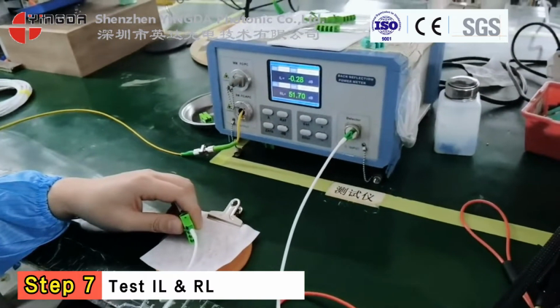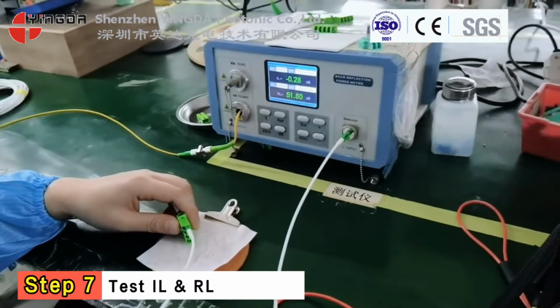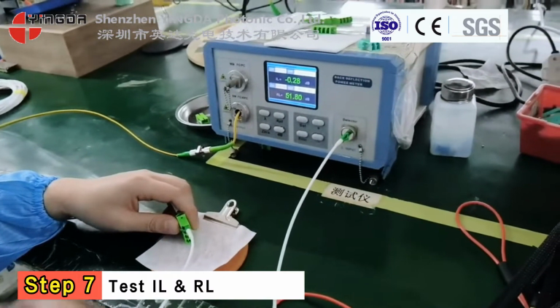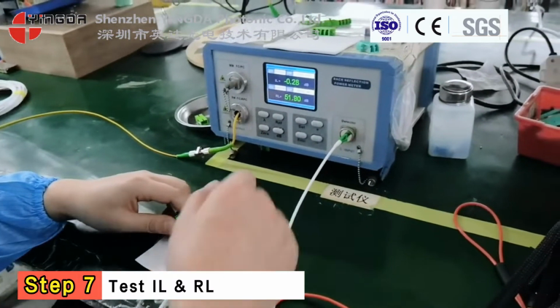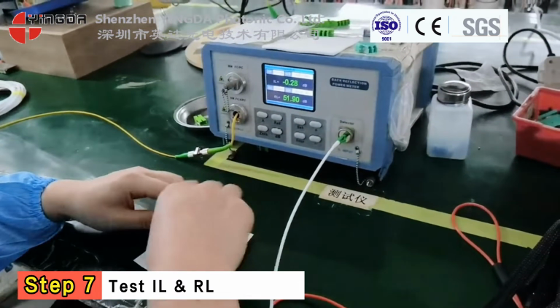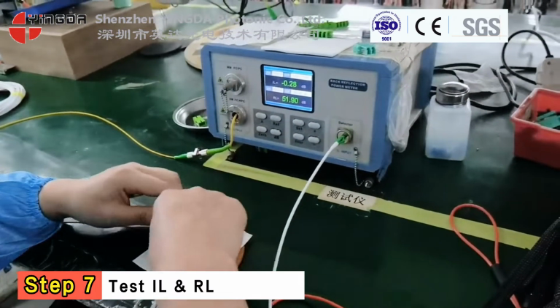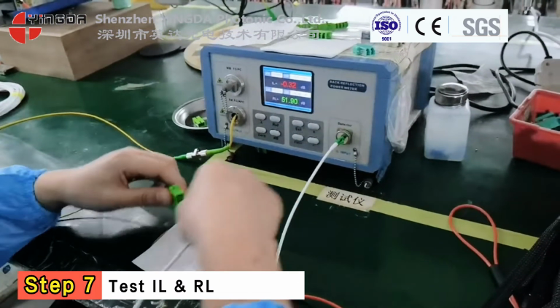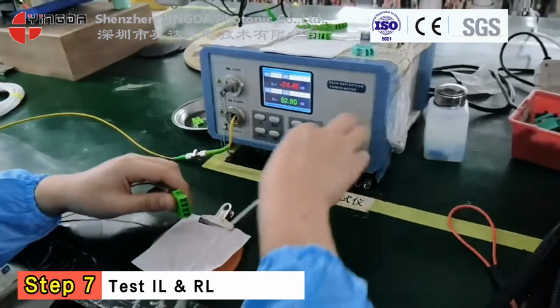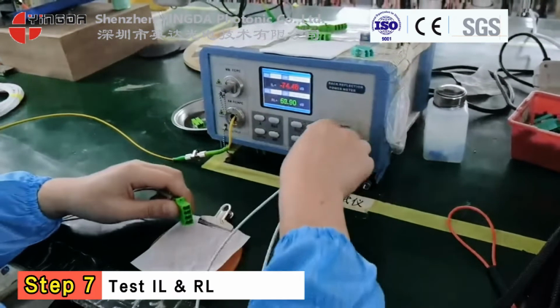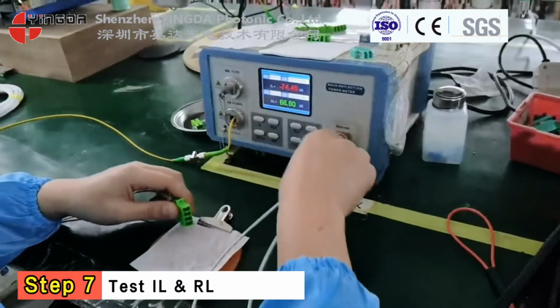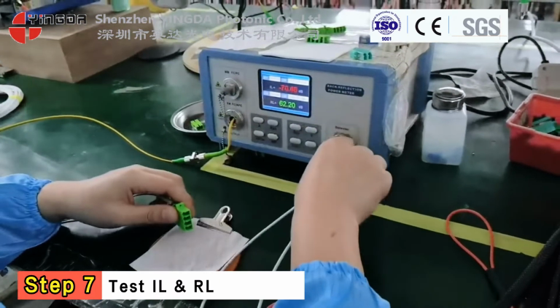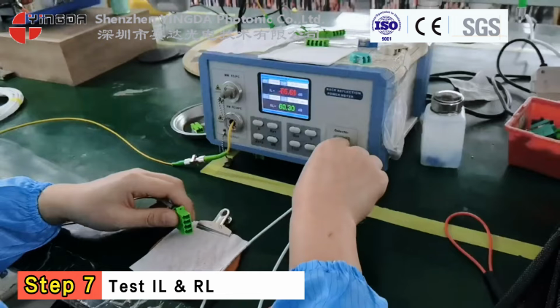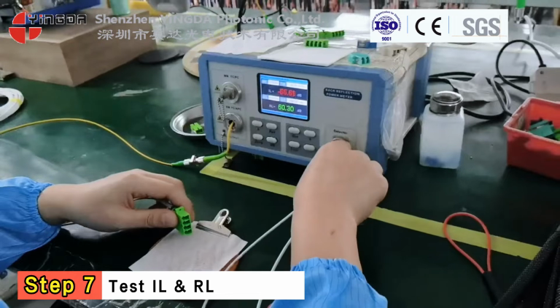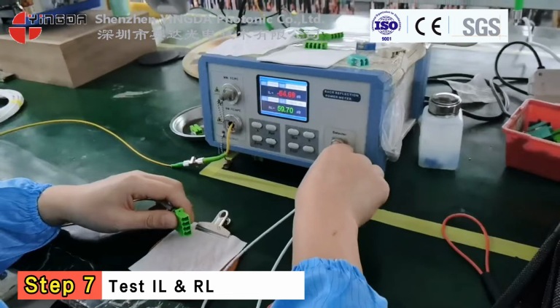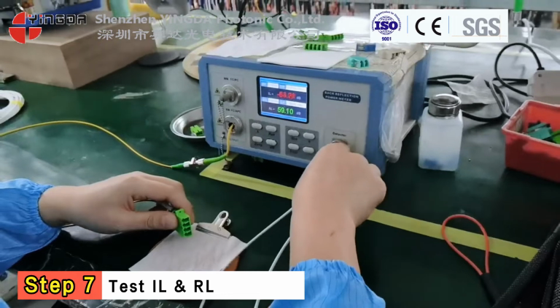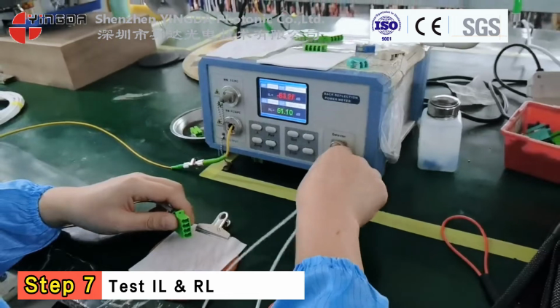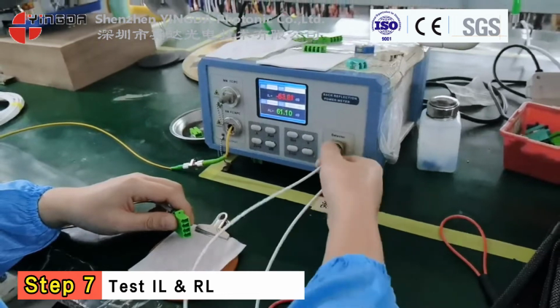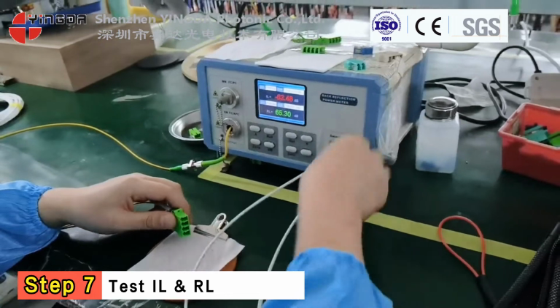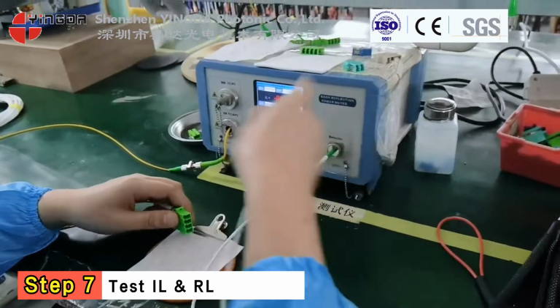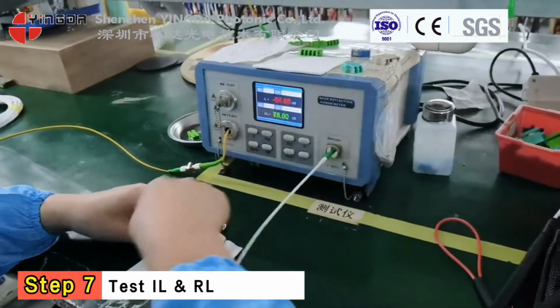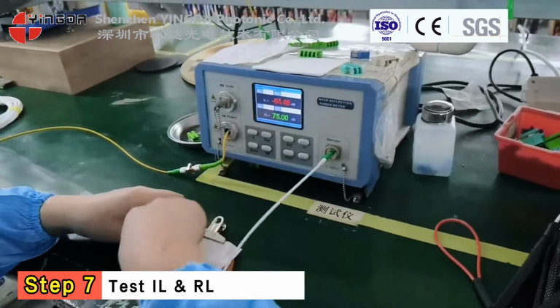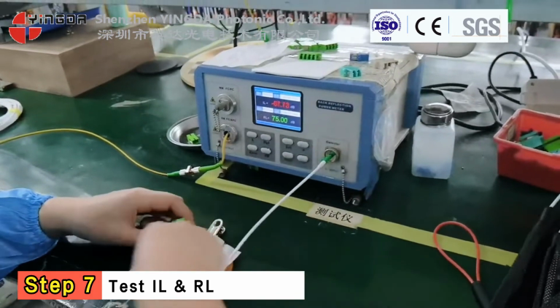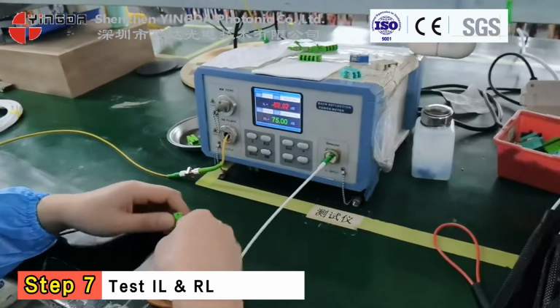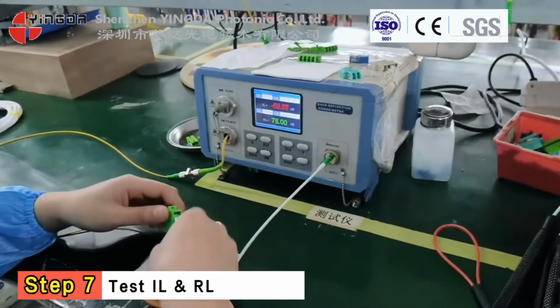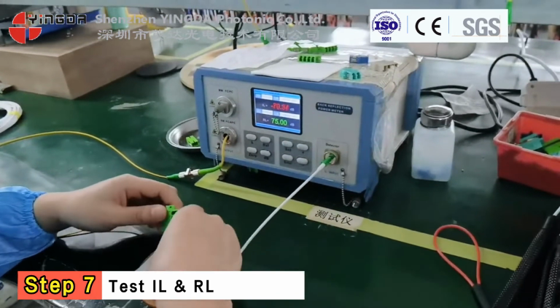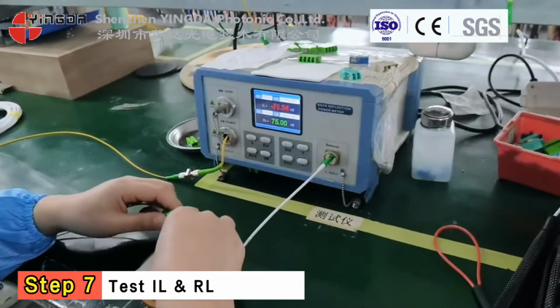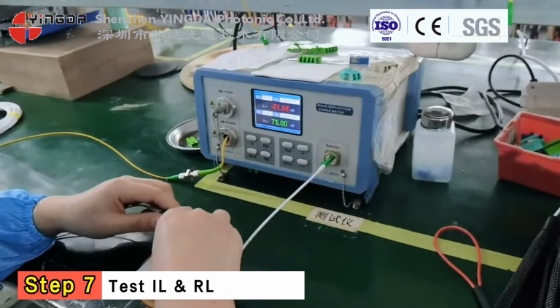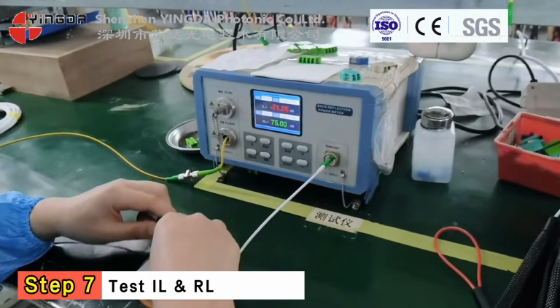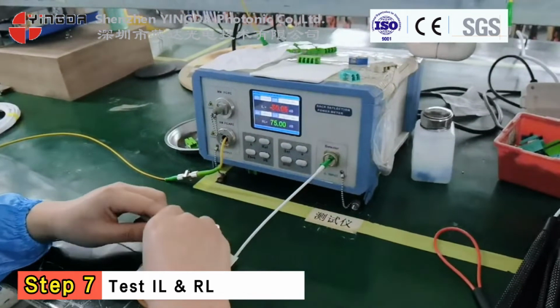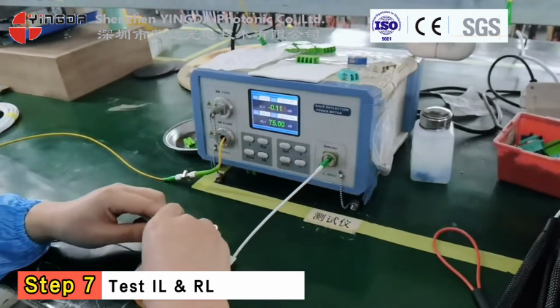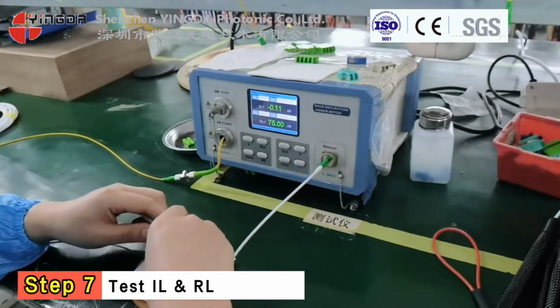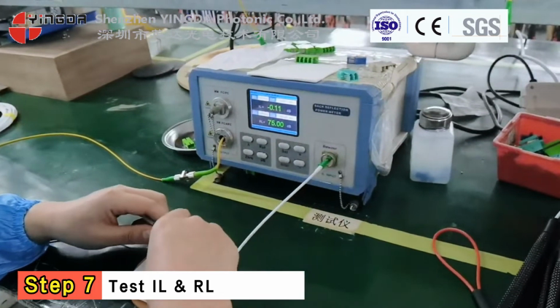Step 7. Test the fiber connector's insertion loss and return loss.